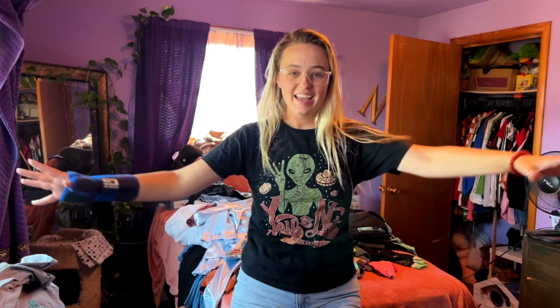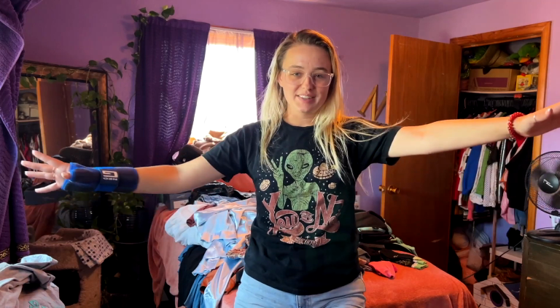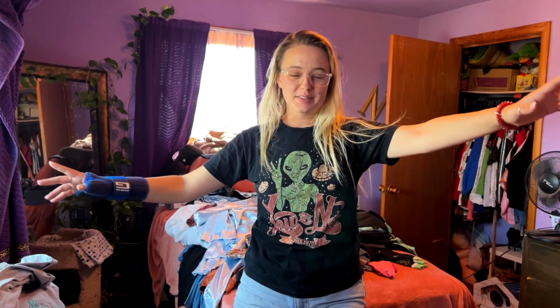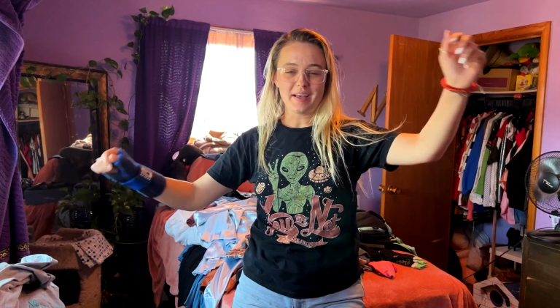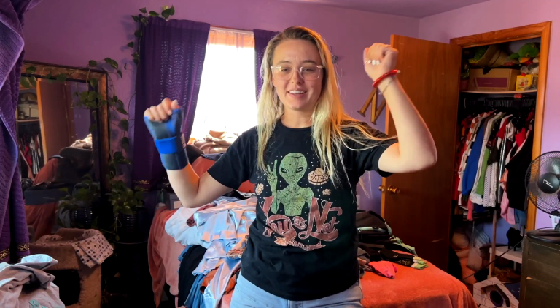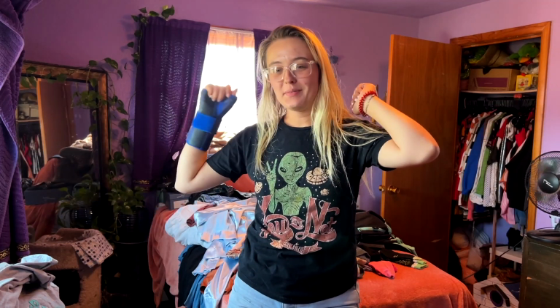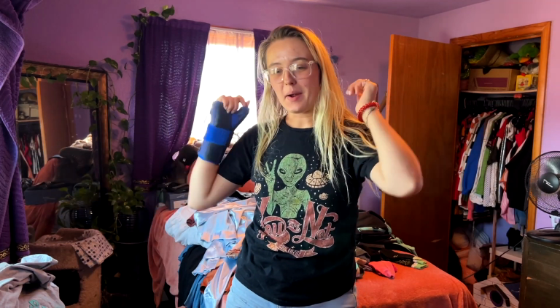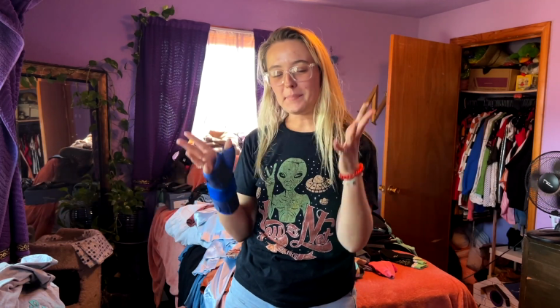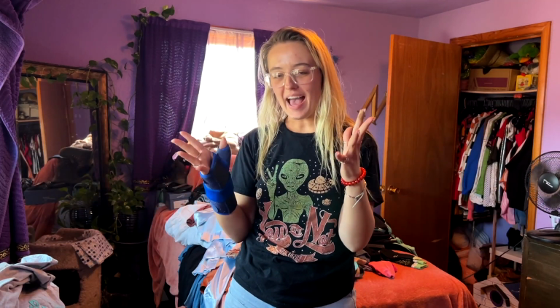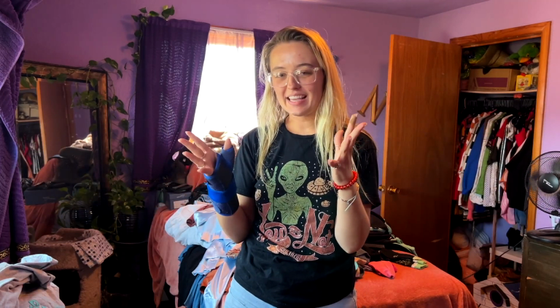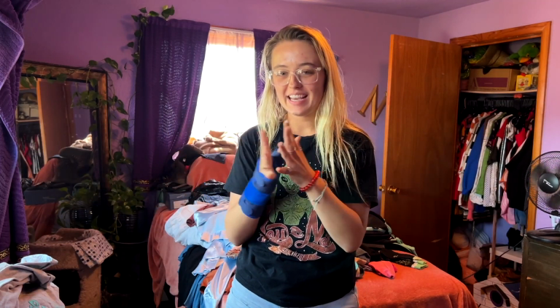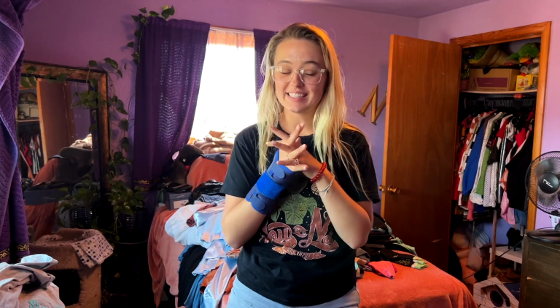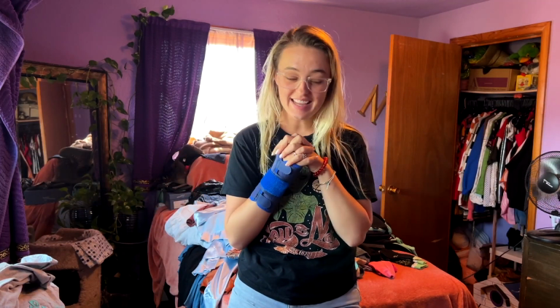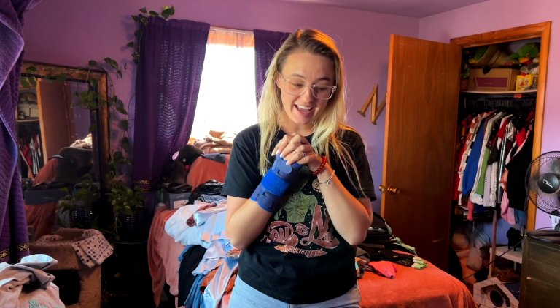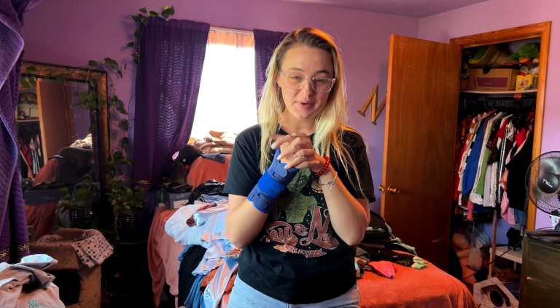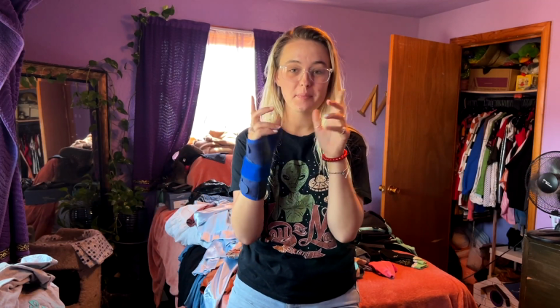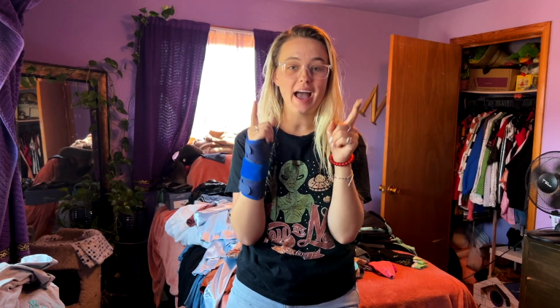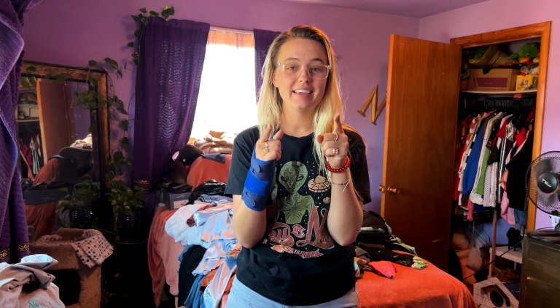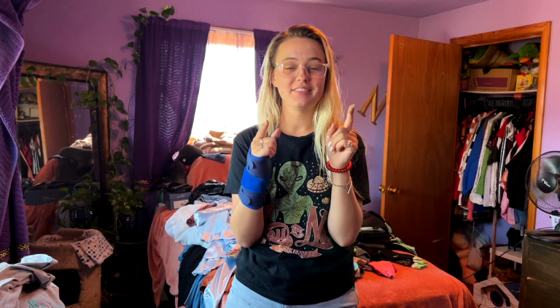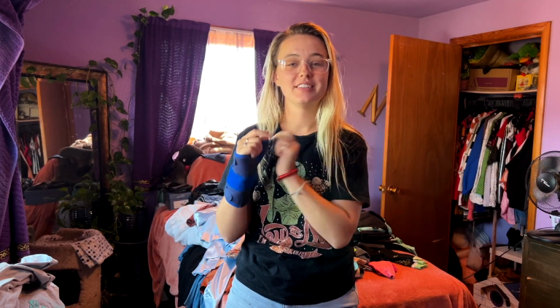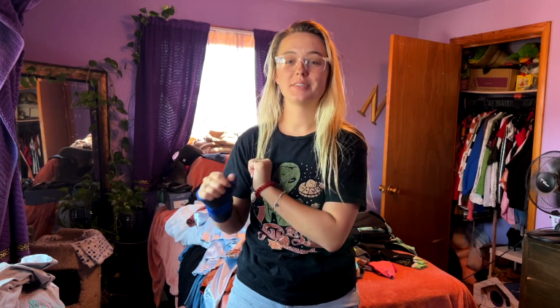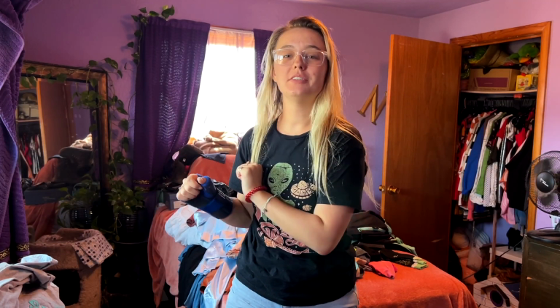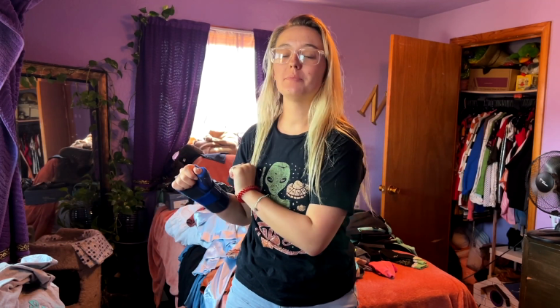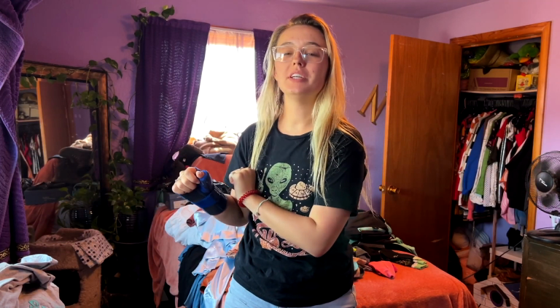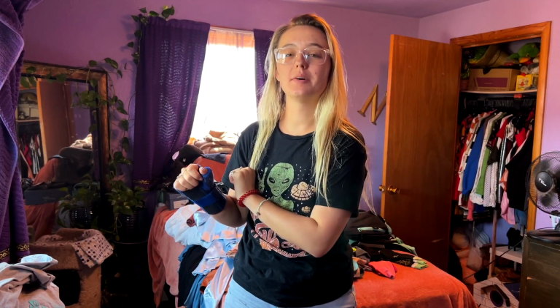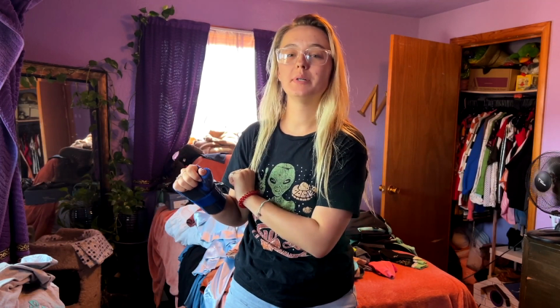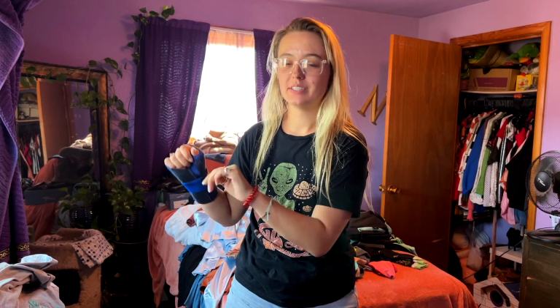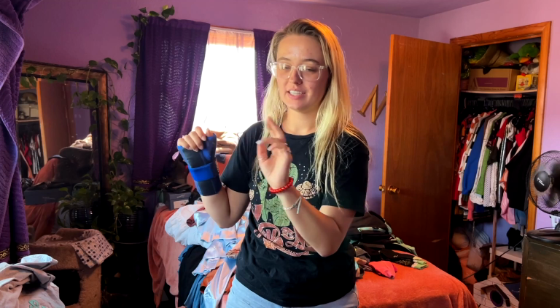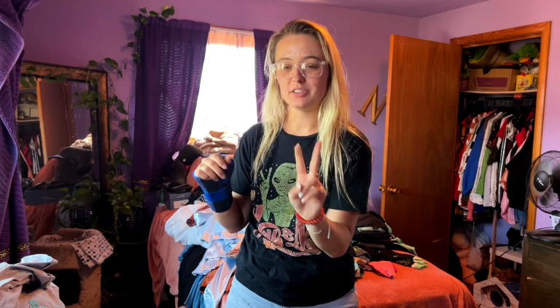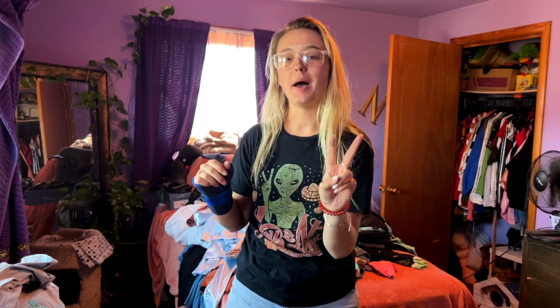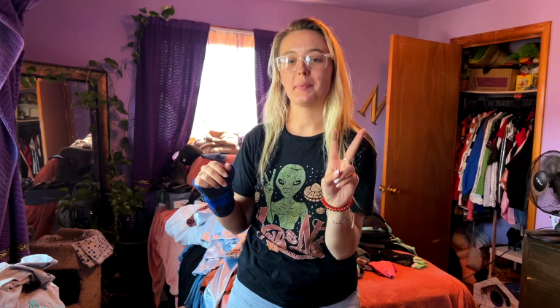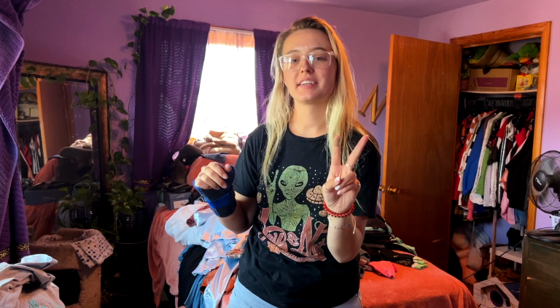Hey guys, what's up? How's it going? We are back and today we are packing for a six-week trip to Europe in two backpacks.